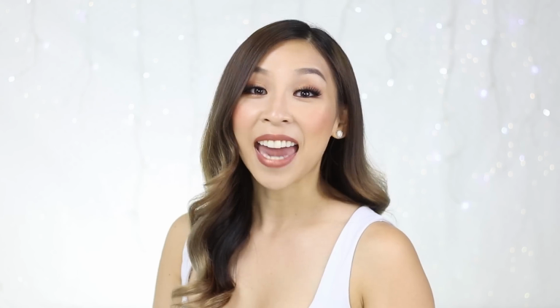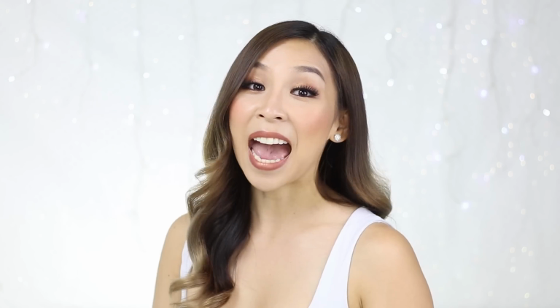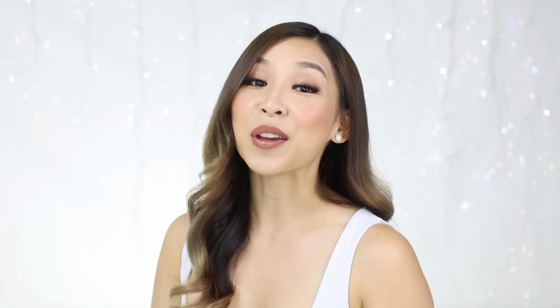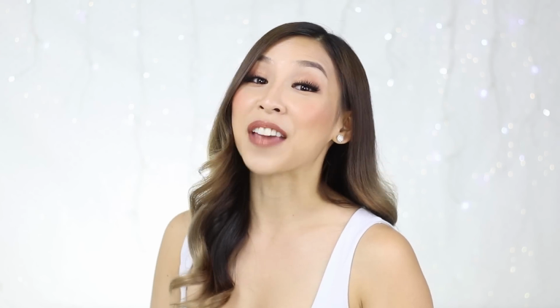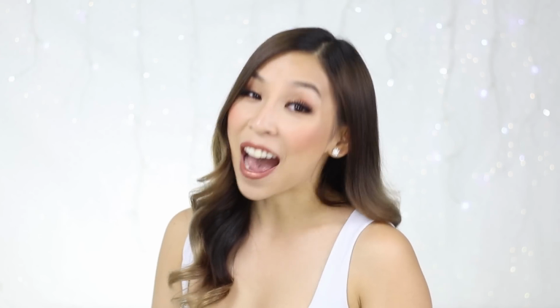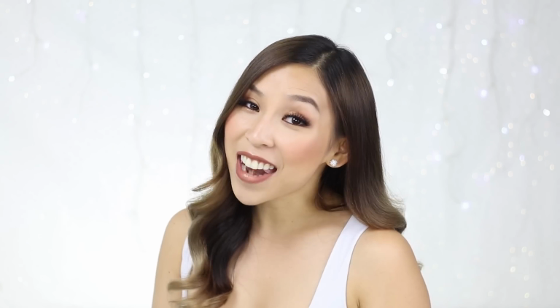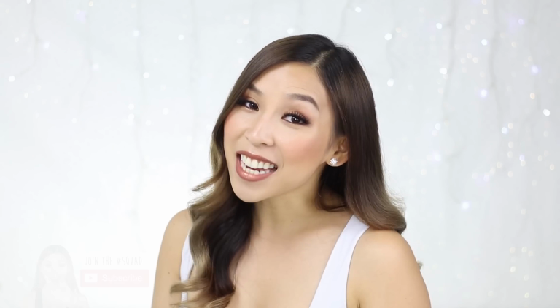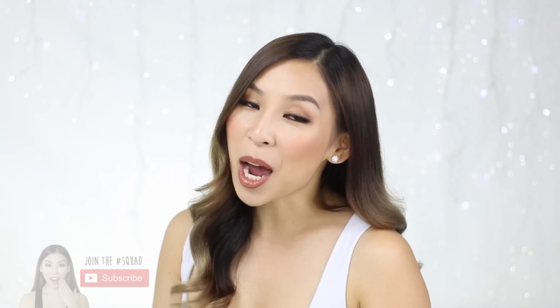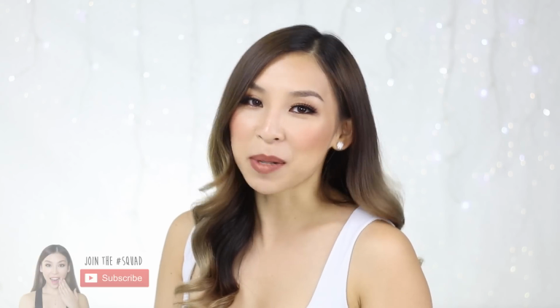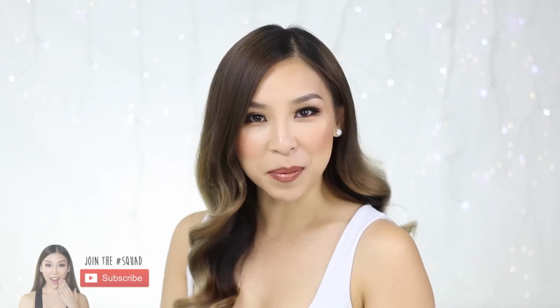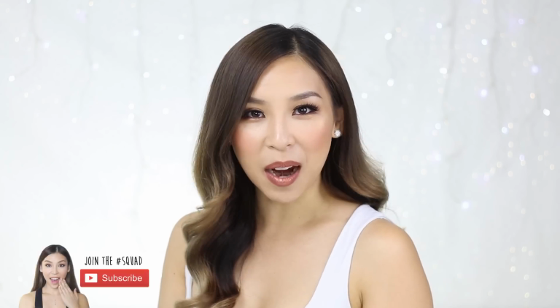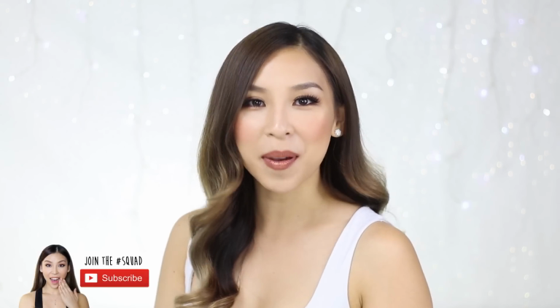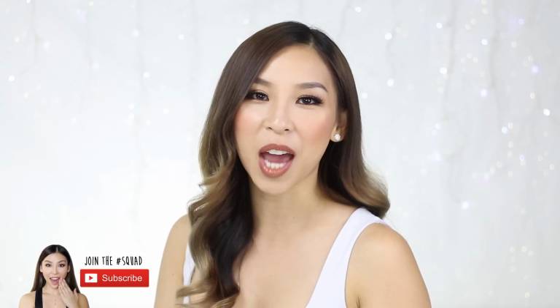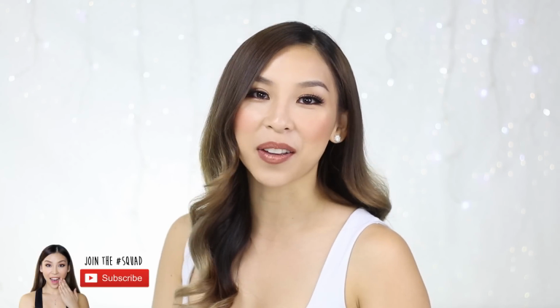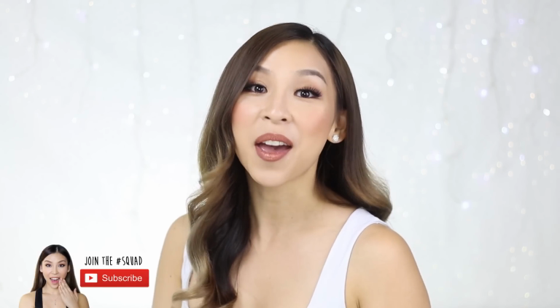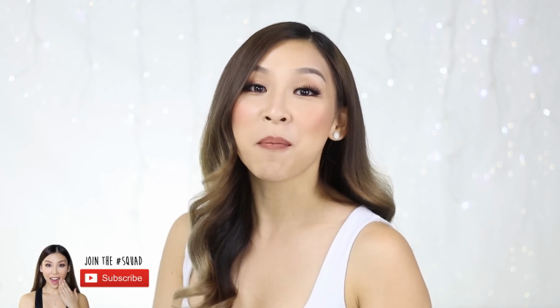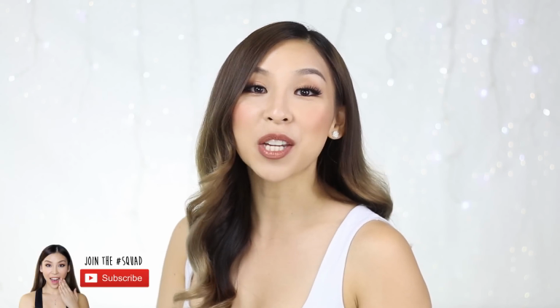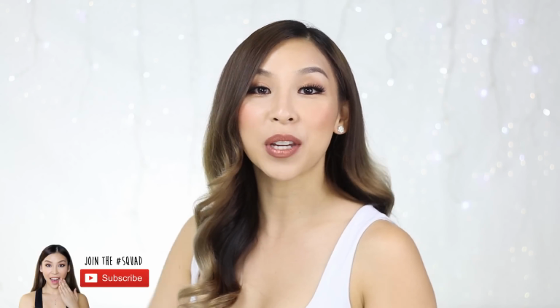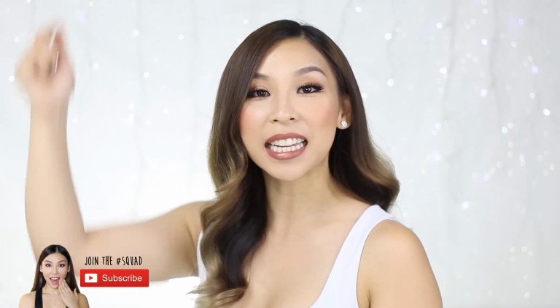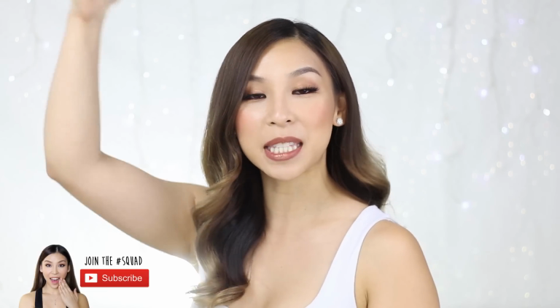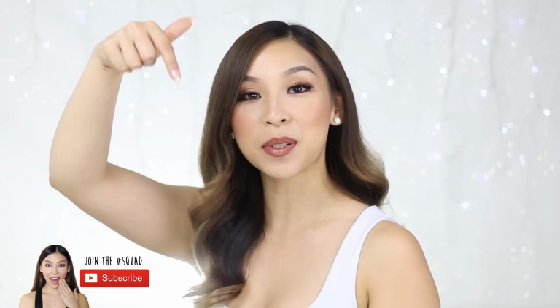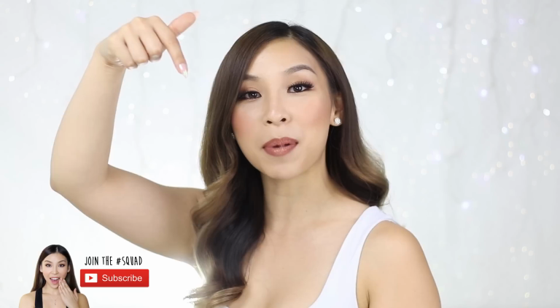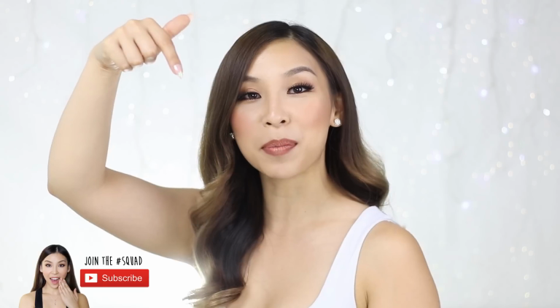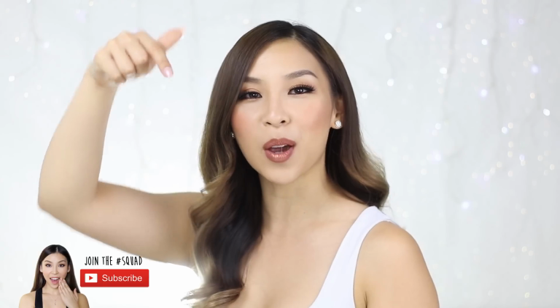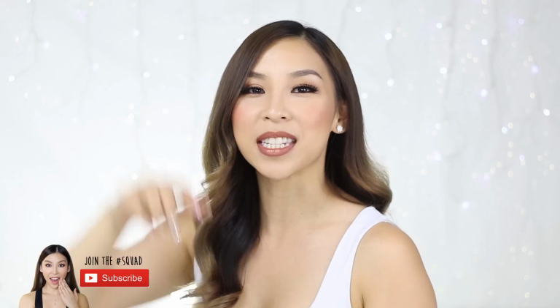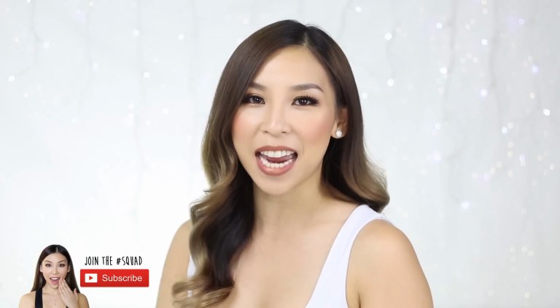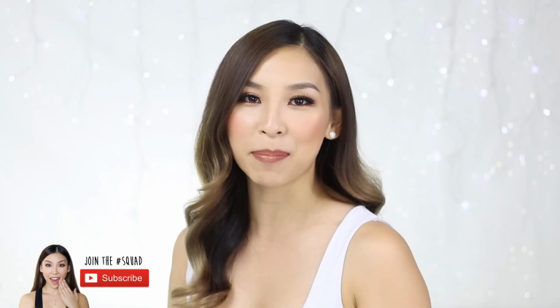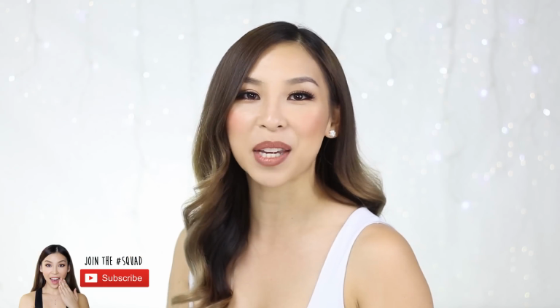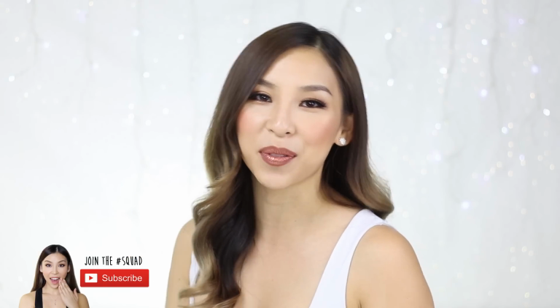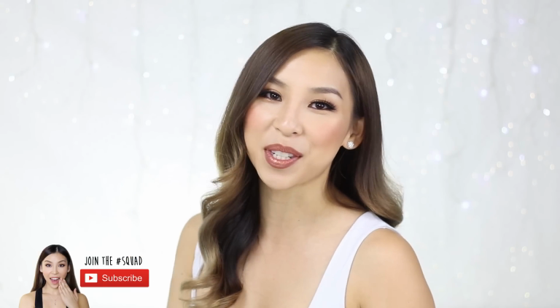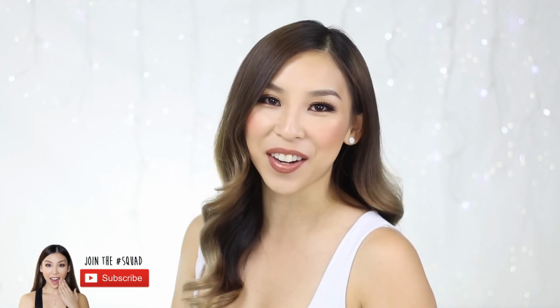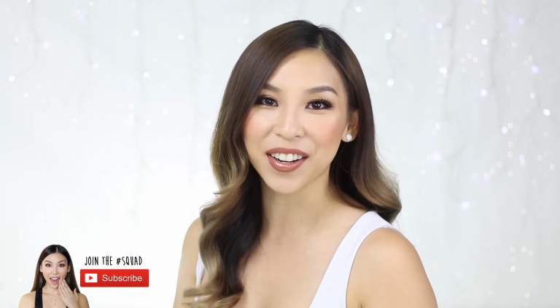Now, if you haven't had time to subscribe to my channel yet, make sure you click the subscribe button below to stay updated with future videos.